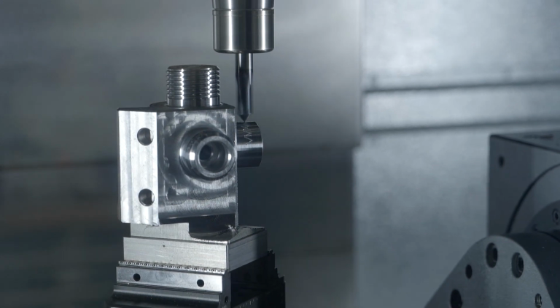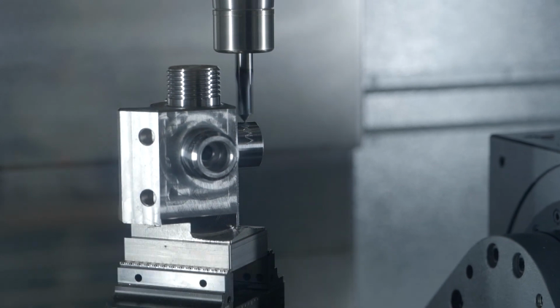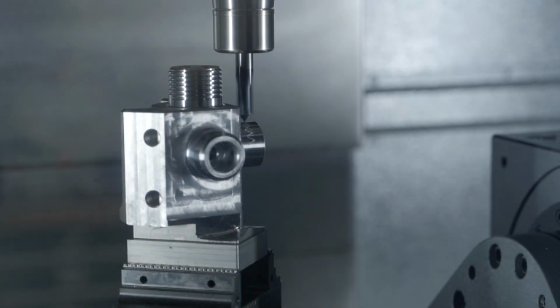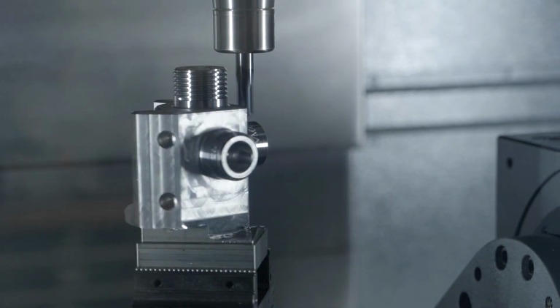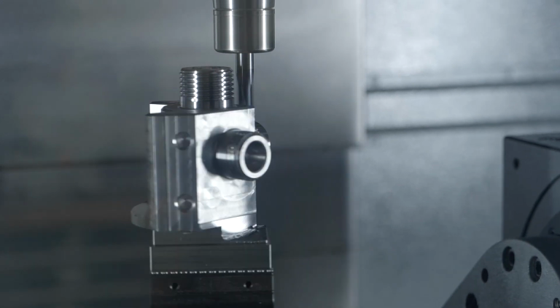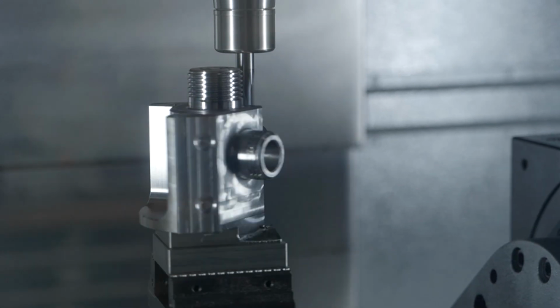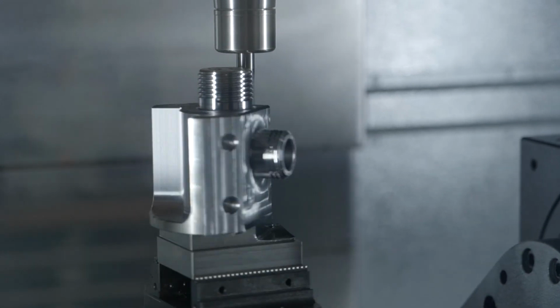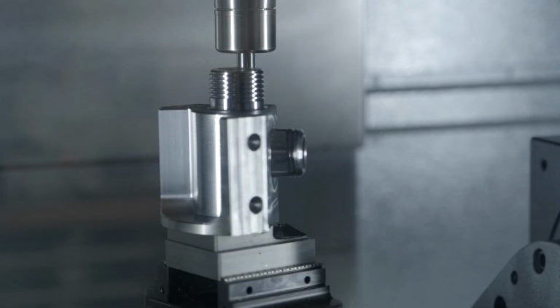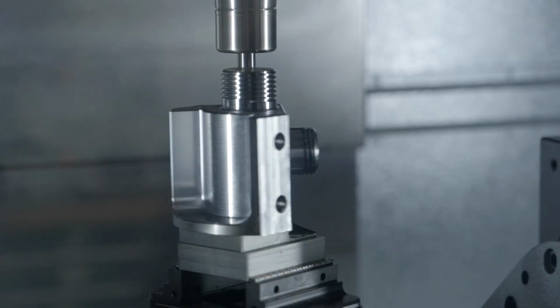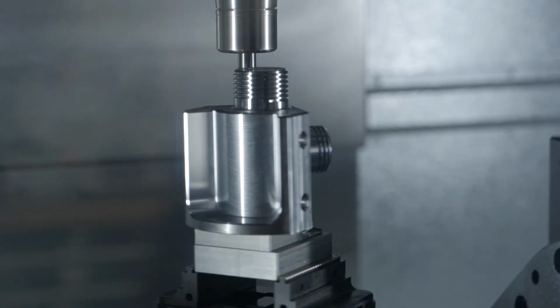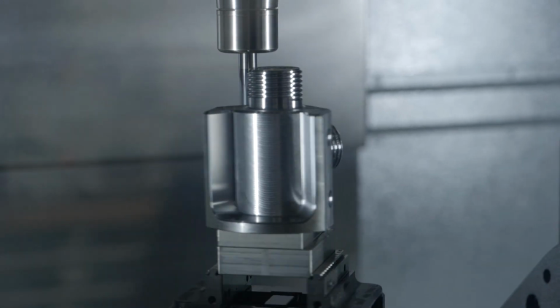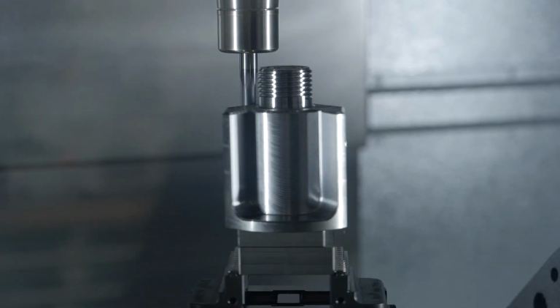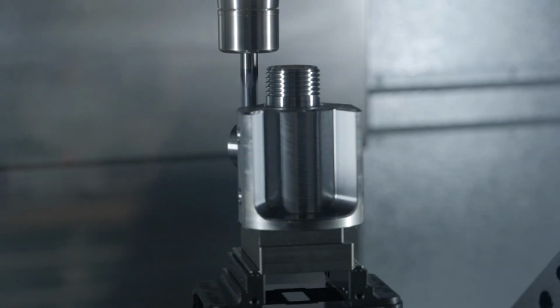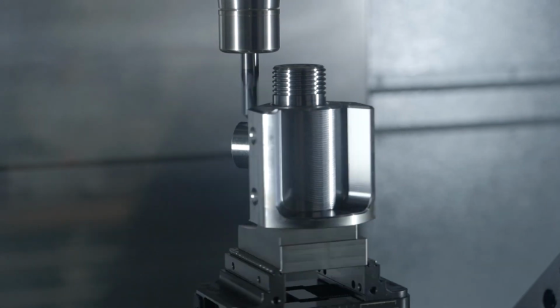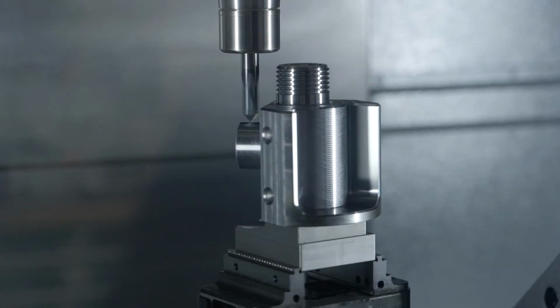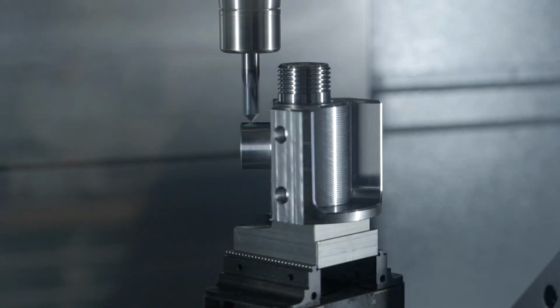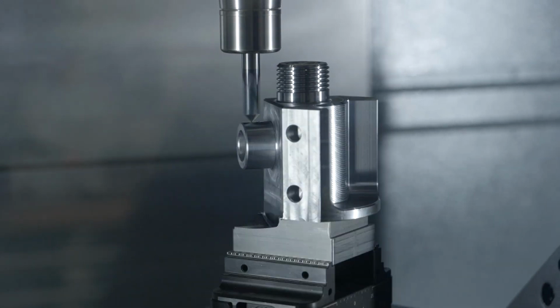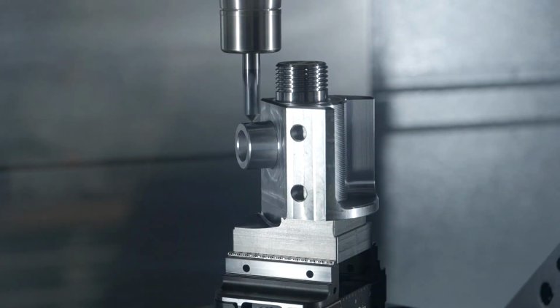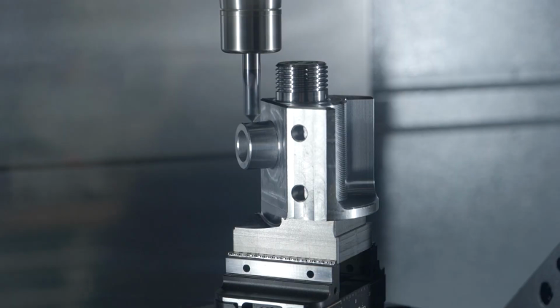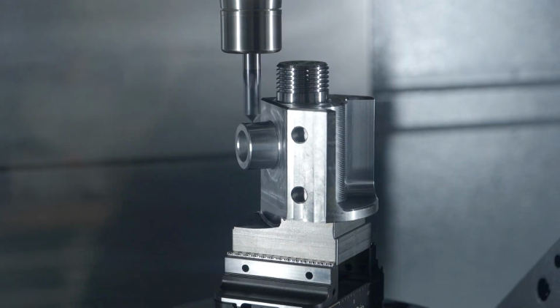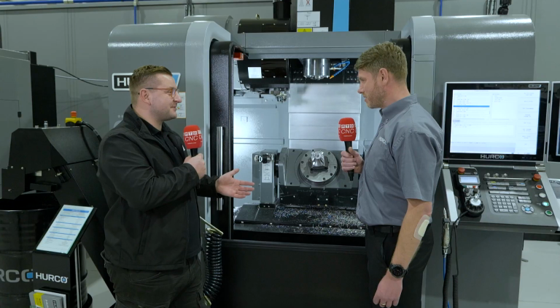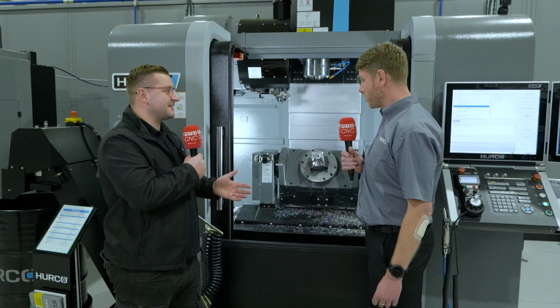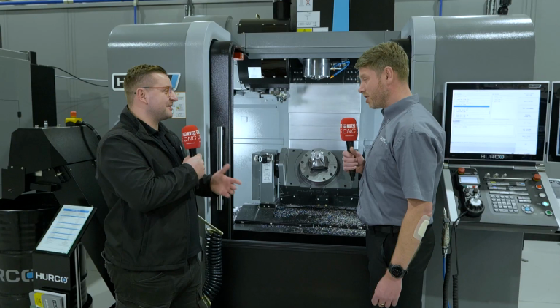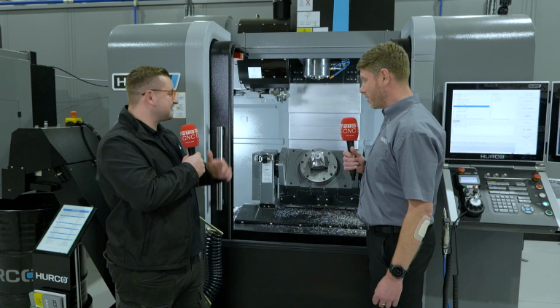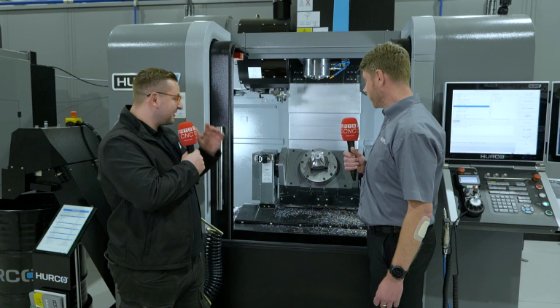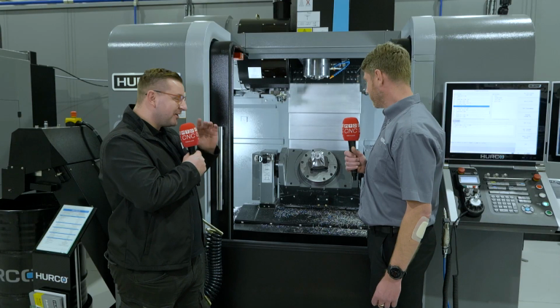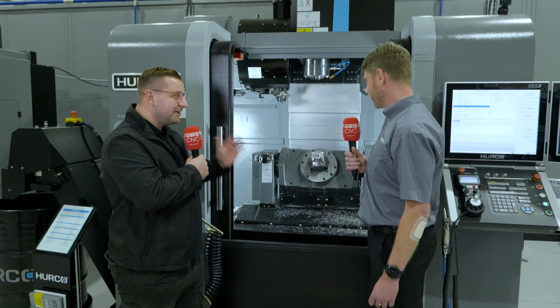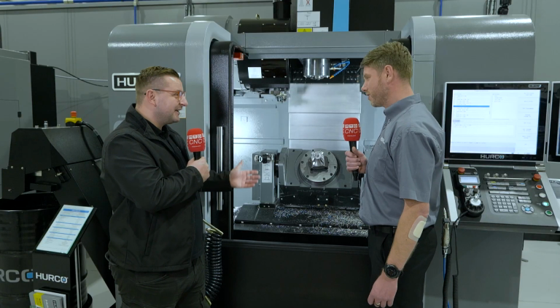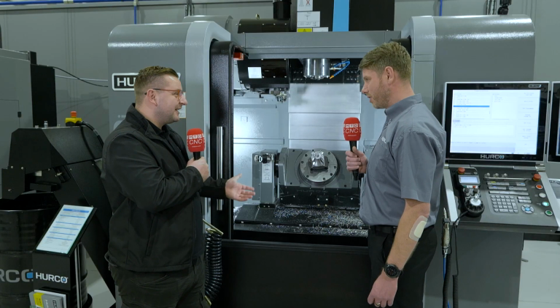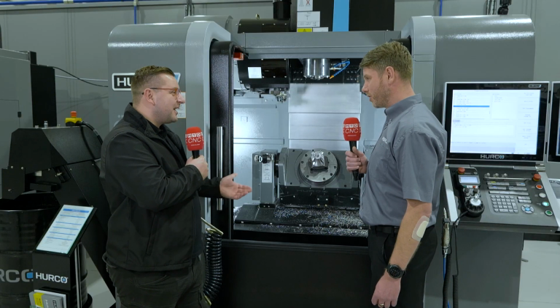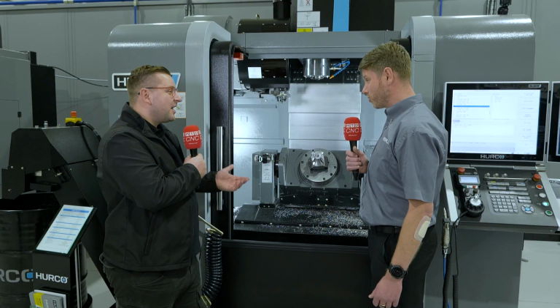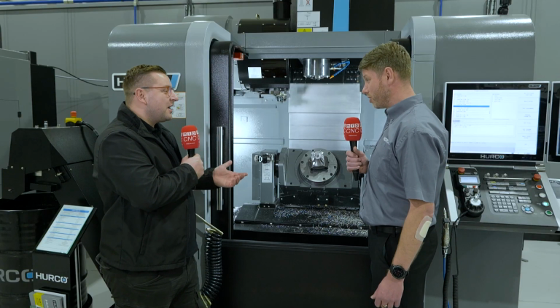And that's all done off the control, so no expensive CAM systems? No, all done on the control.